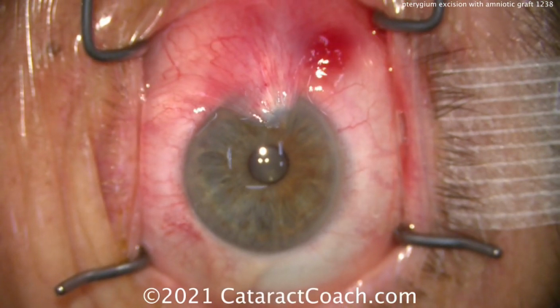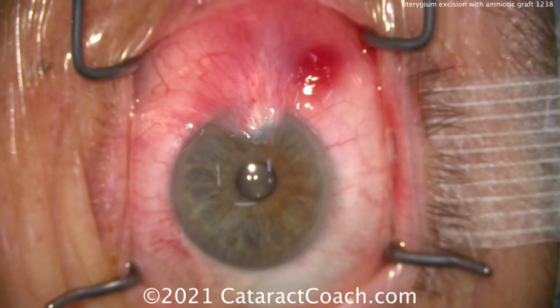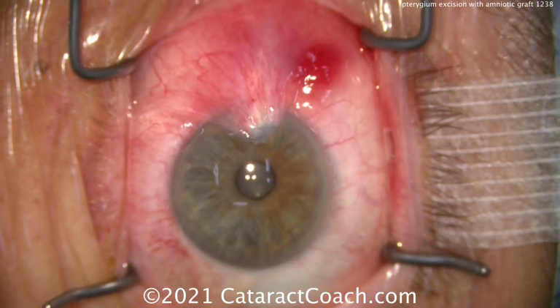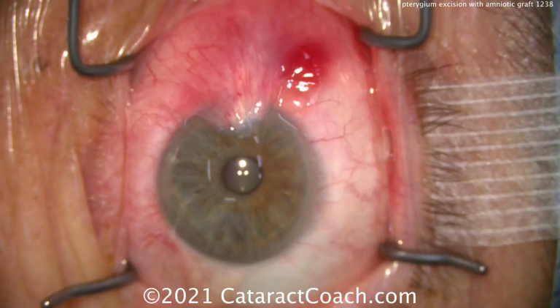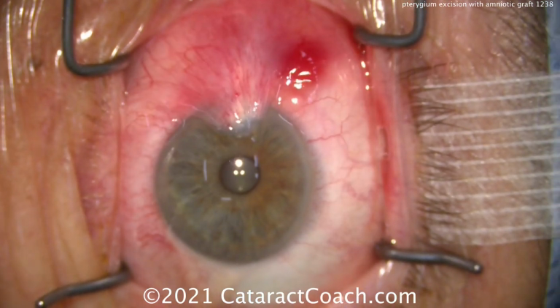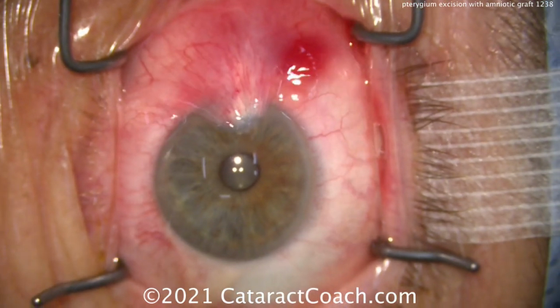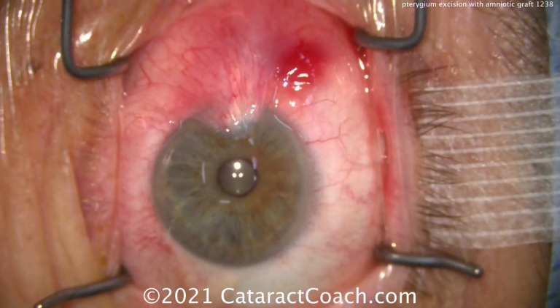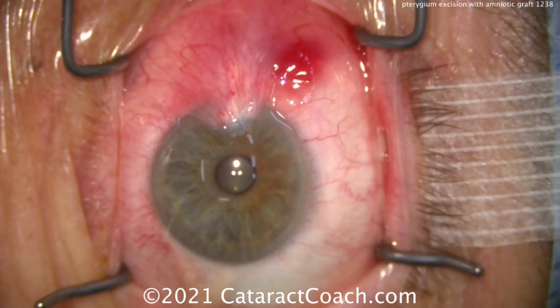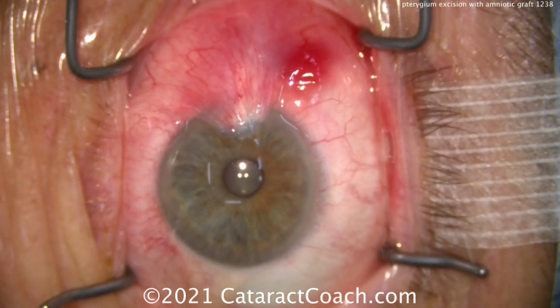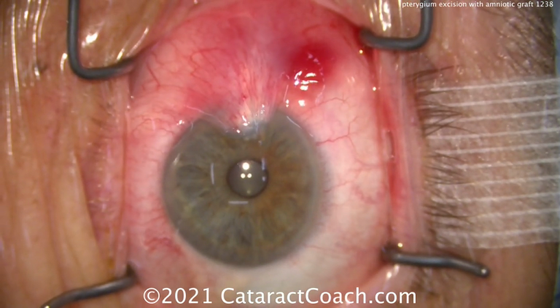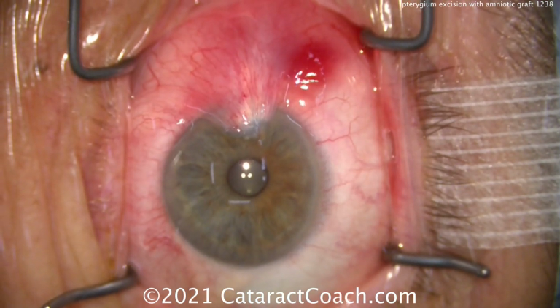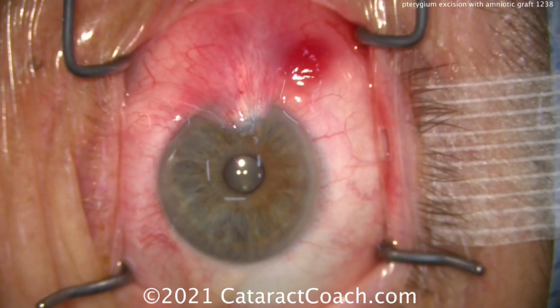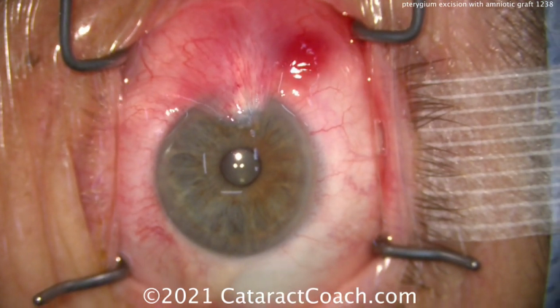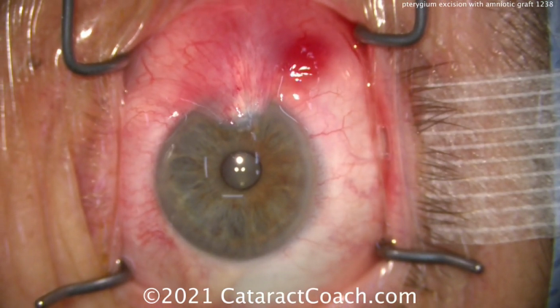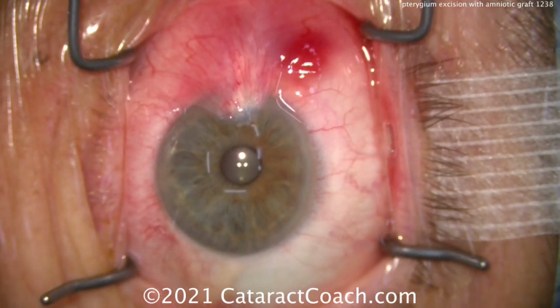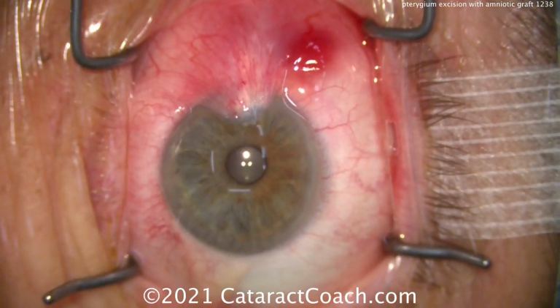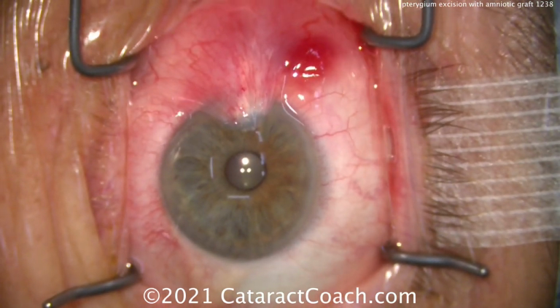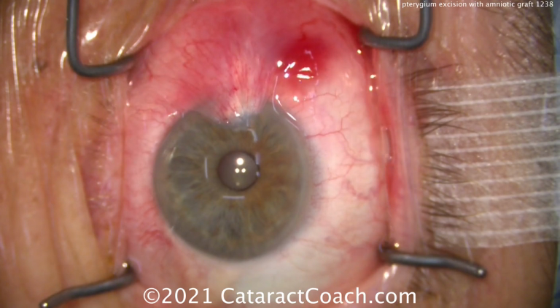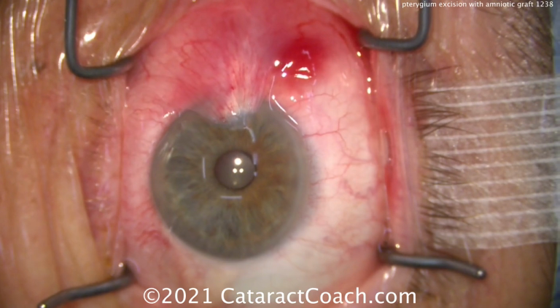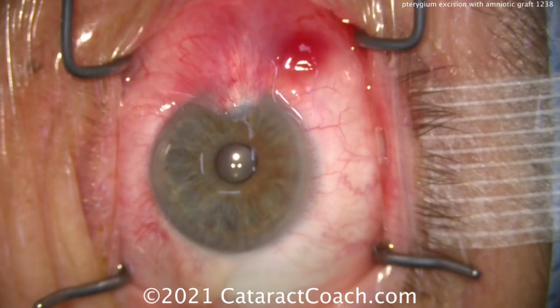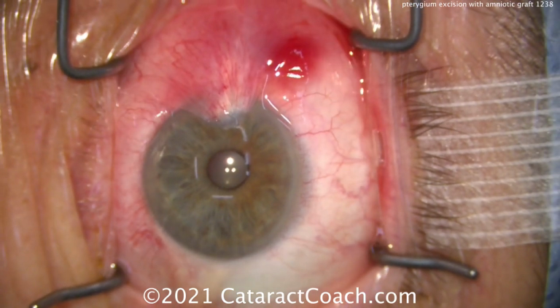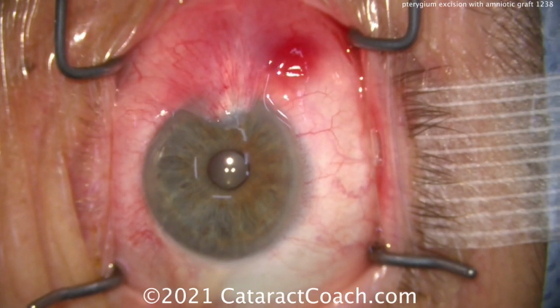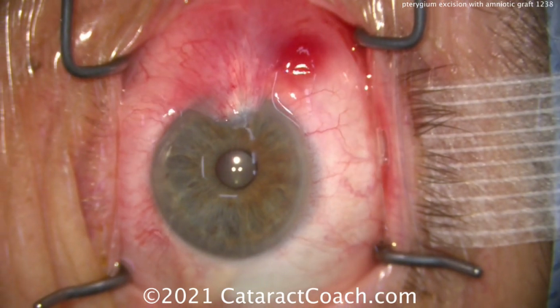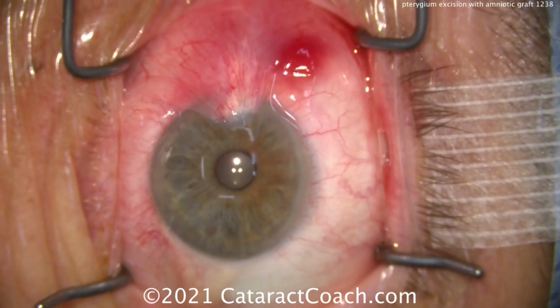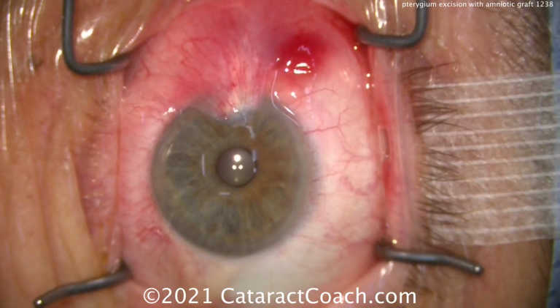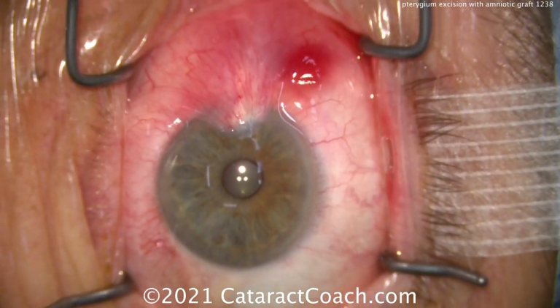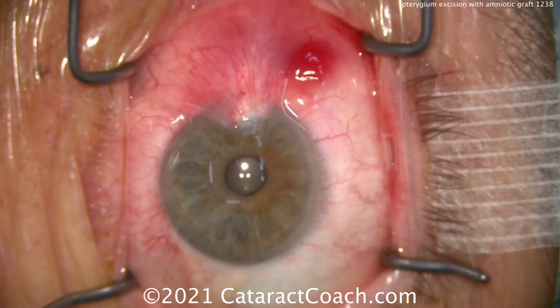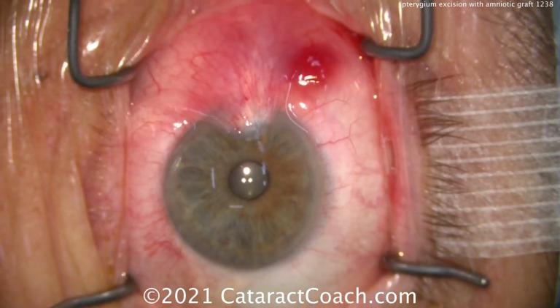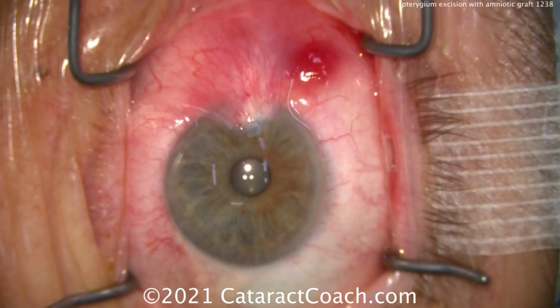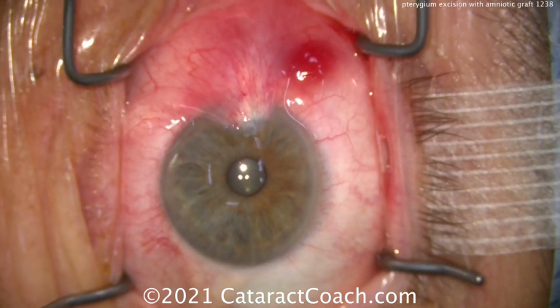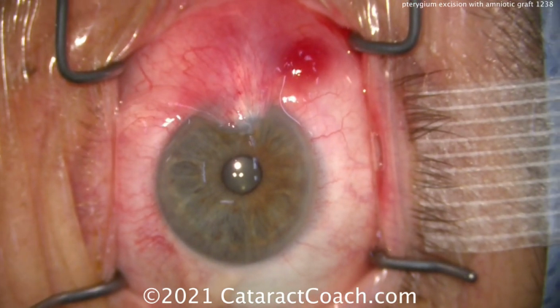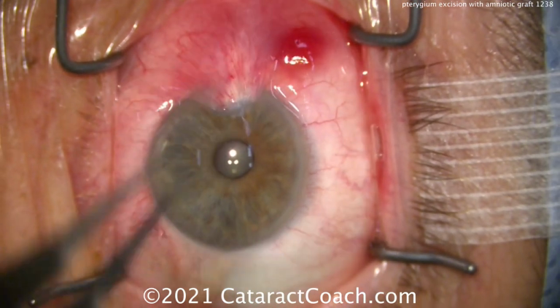Now we did the prep, now we come back, and that helps get us some good vasoconstriction. So now you can see the extent of the pterygium.